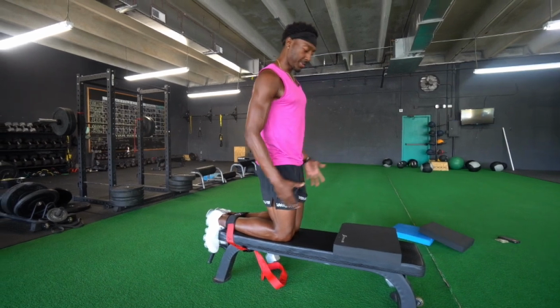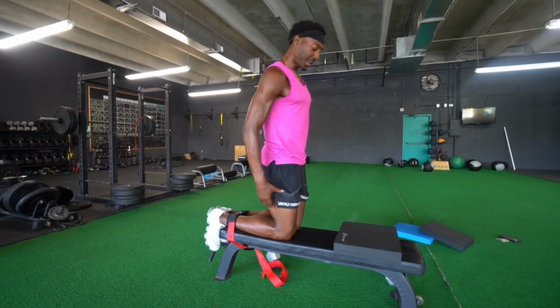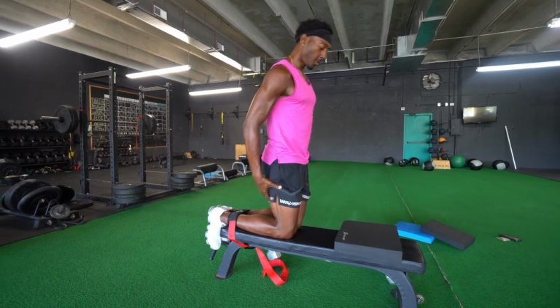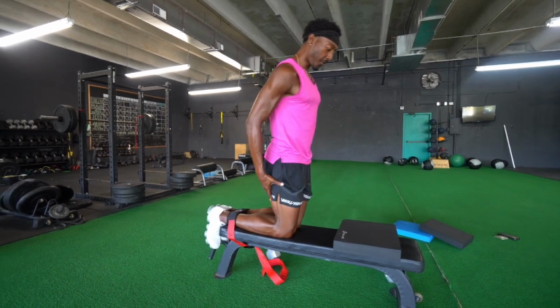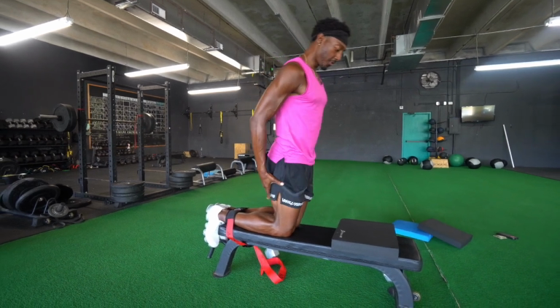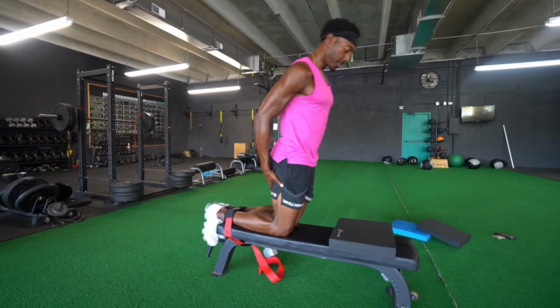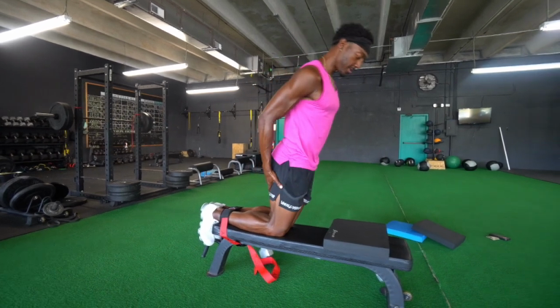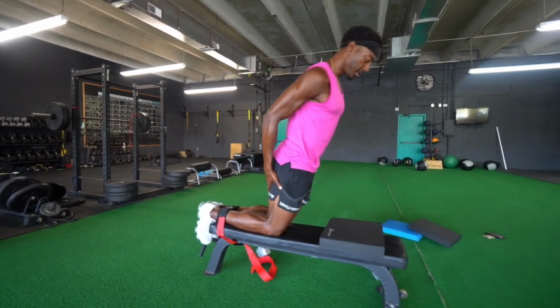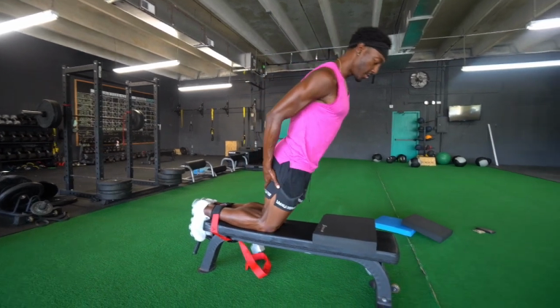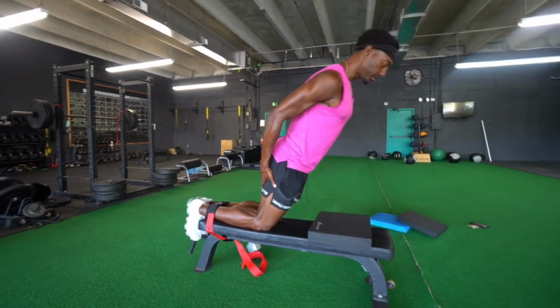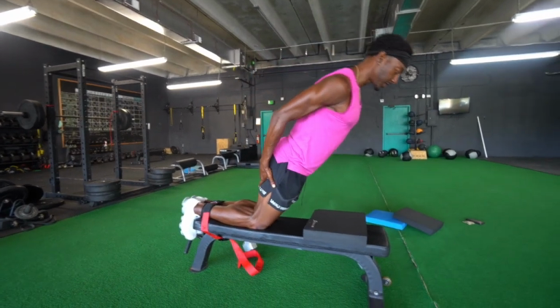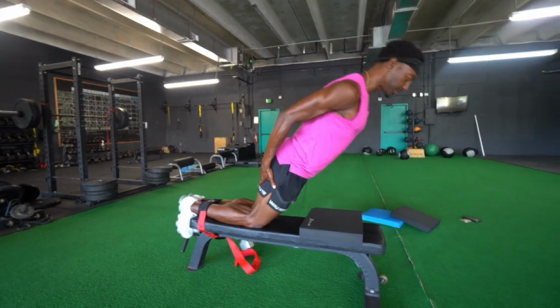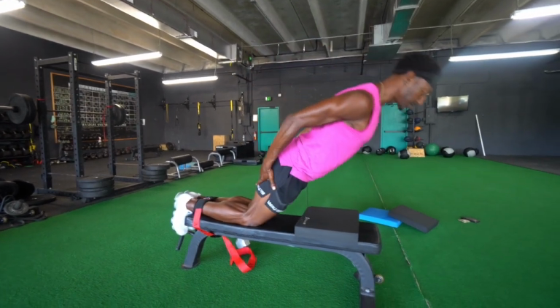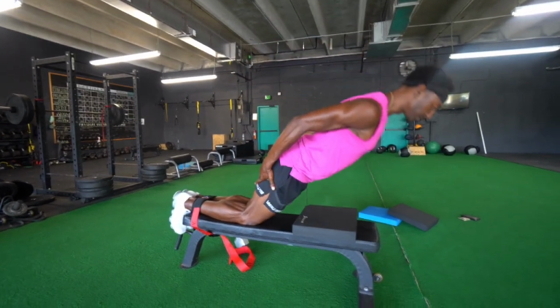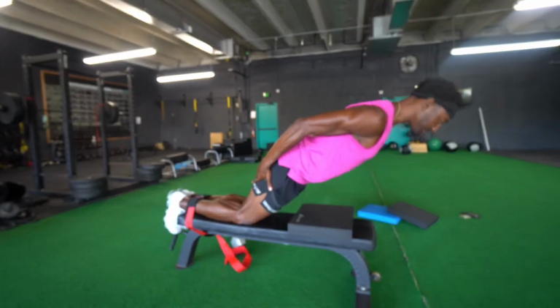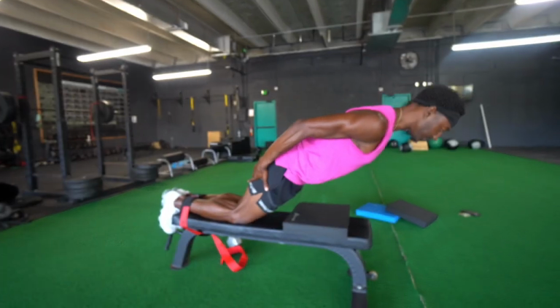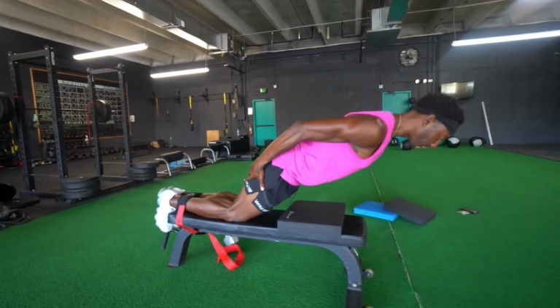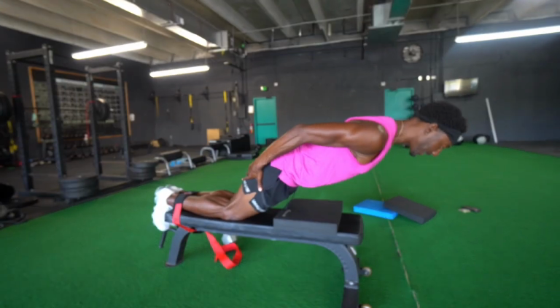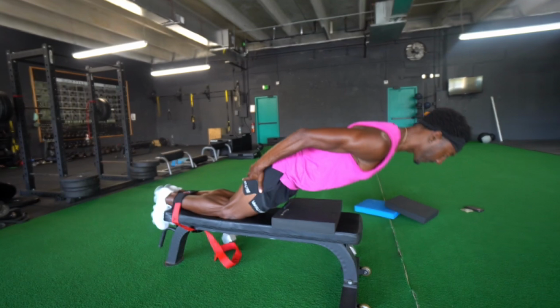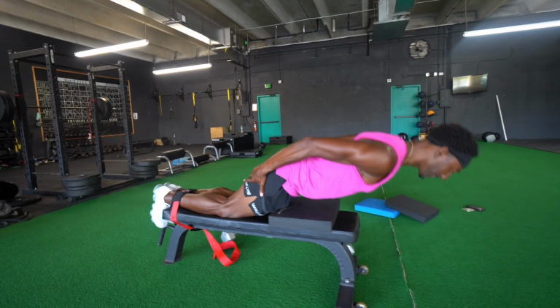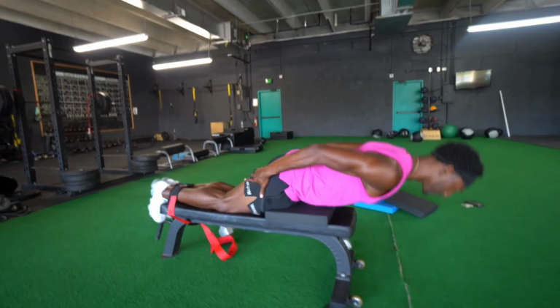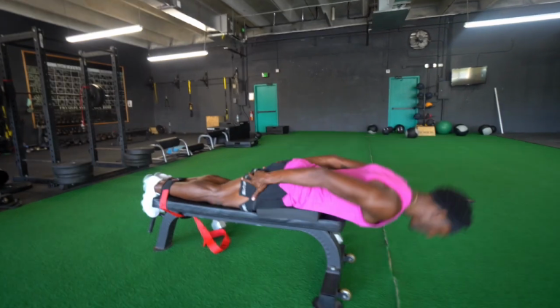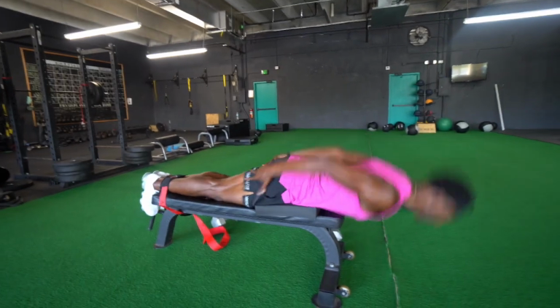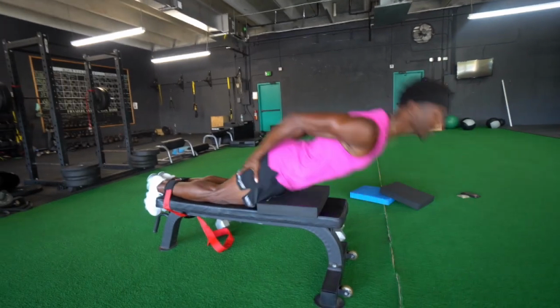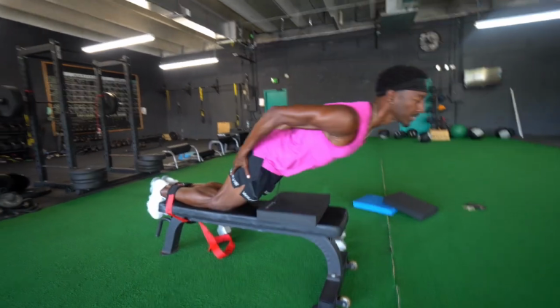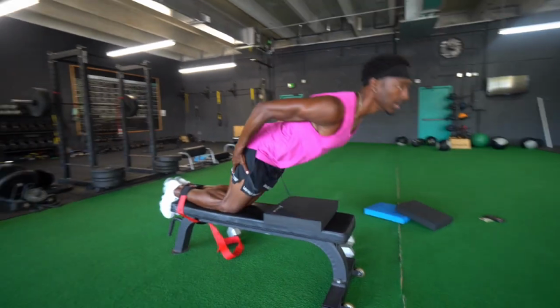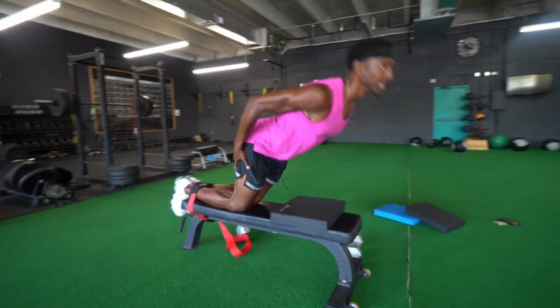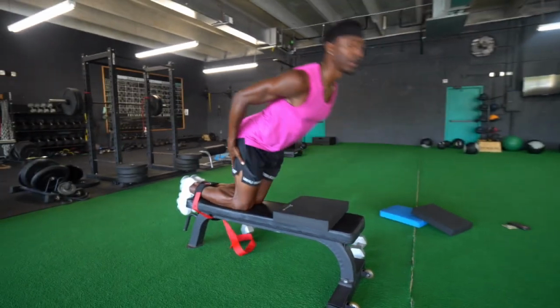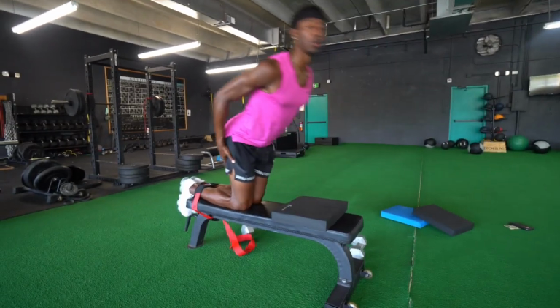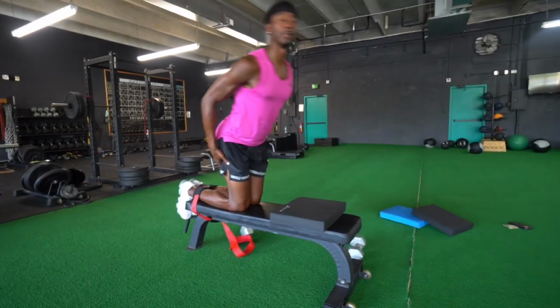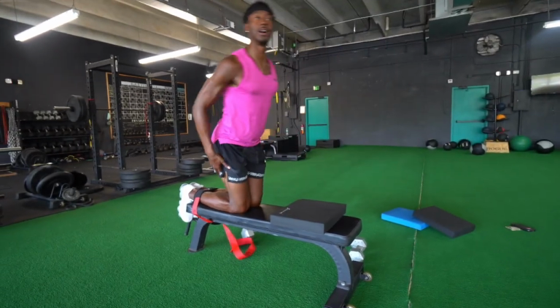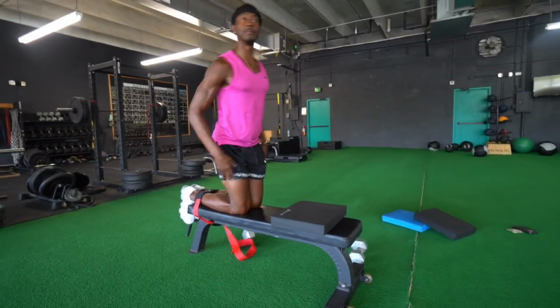Come down a little further — resist, resist, resist, fight, fight — then flow coming up.